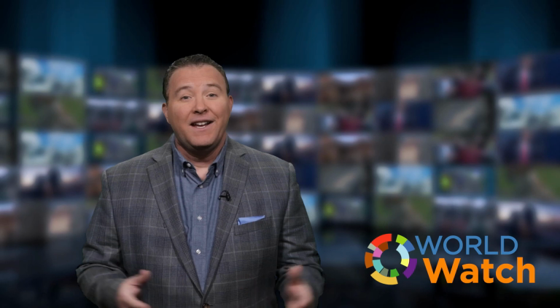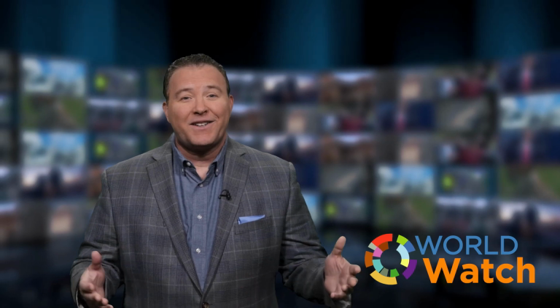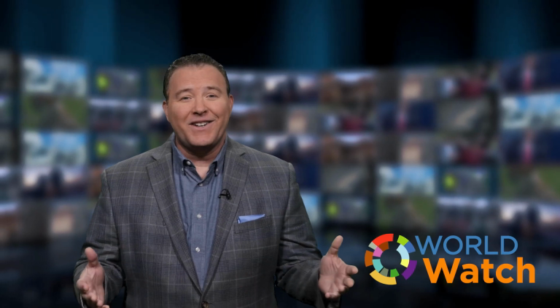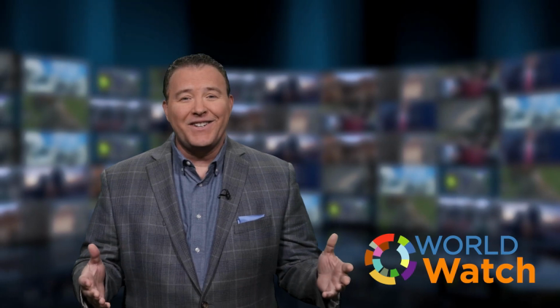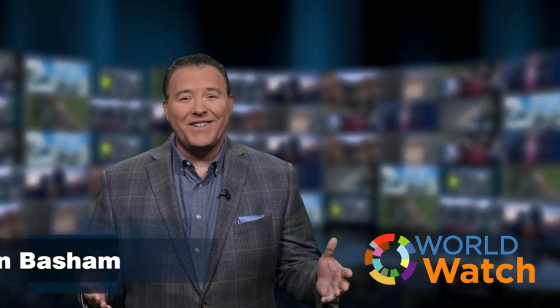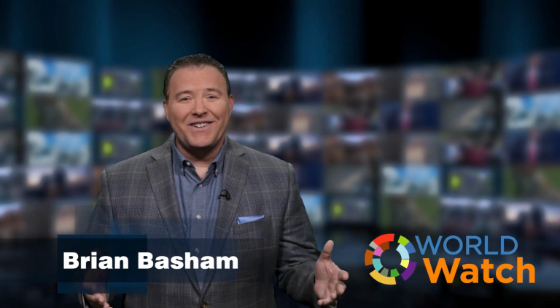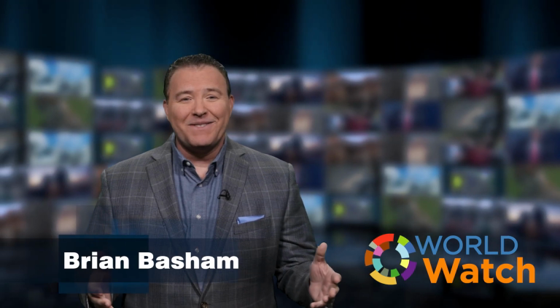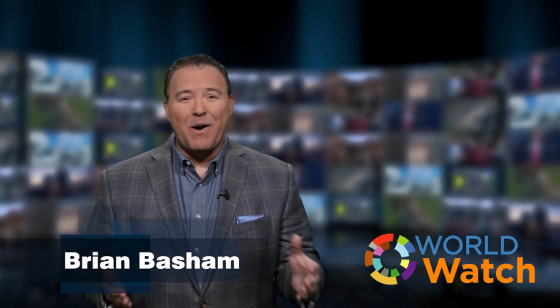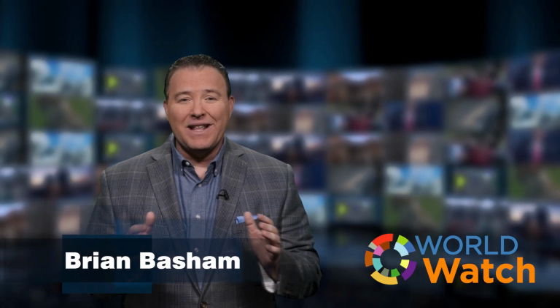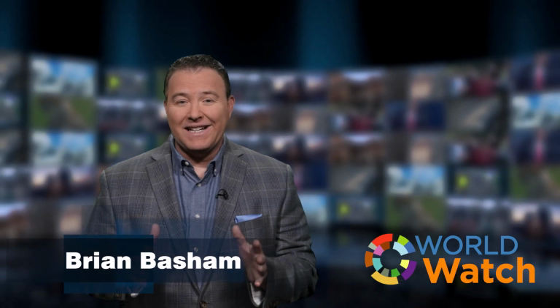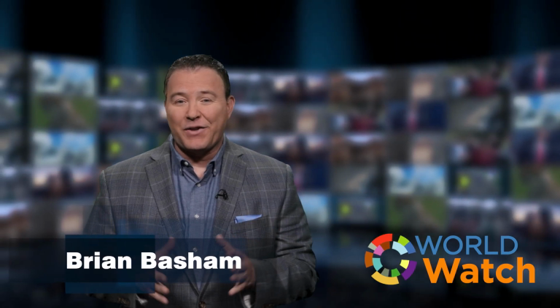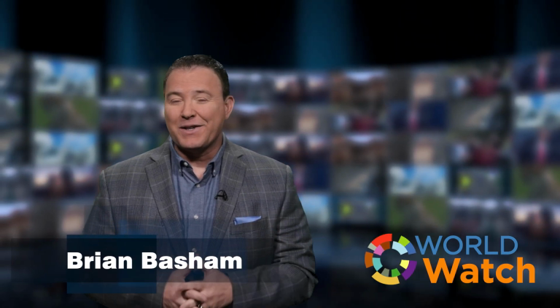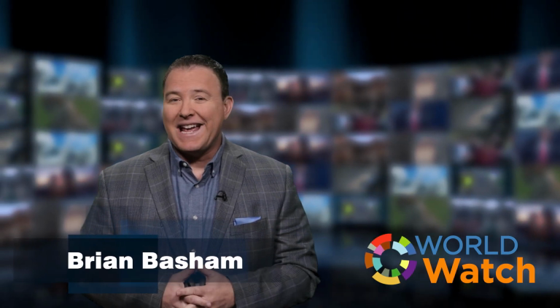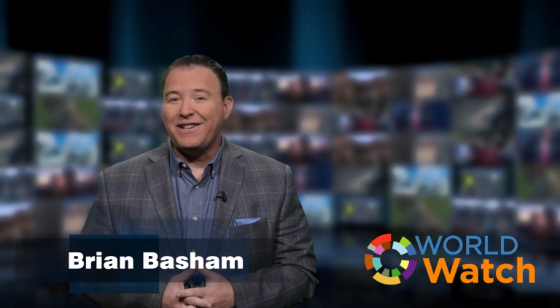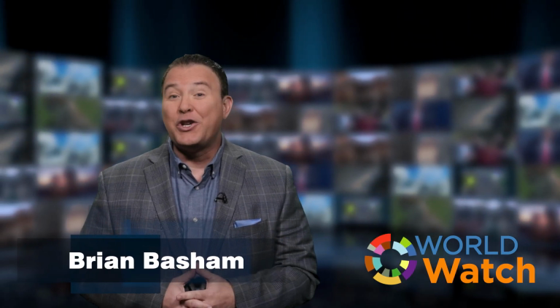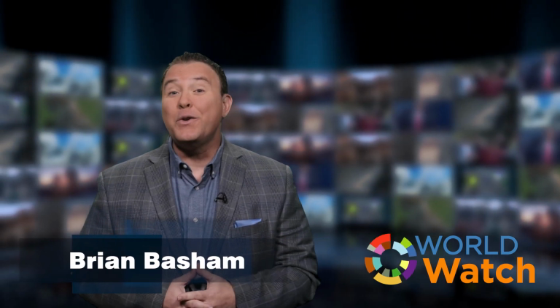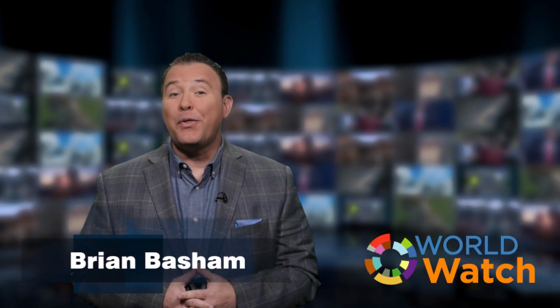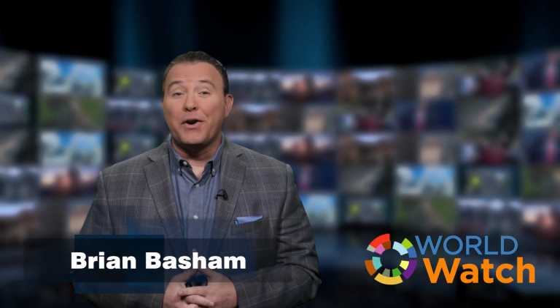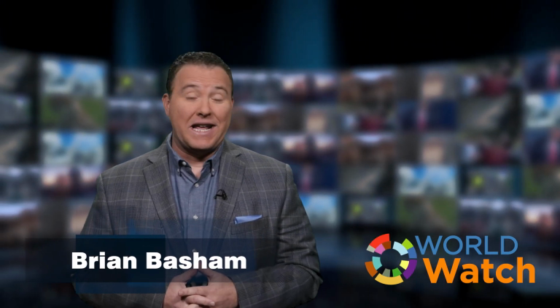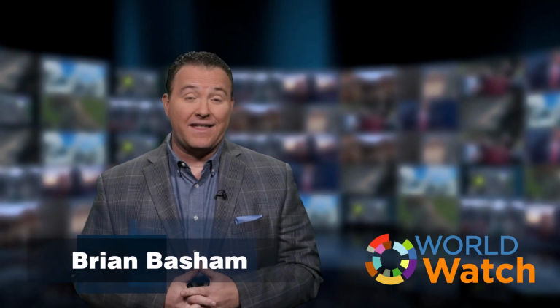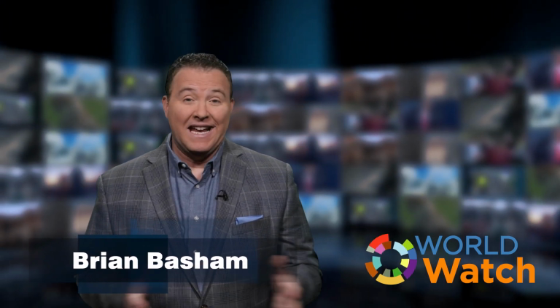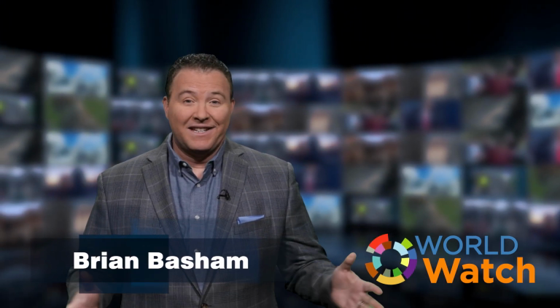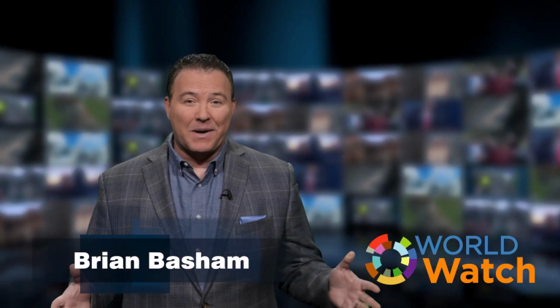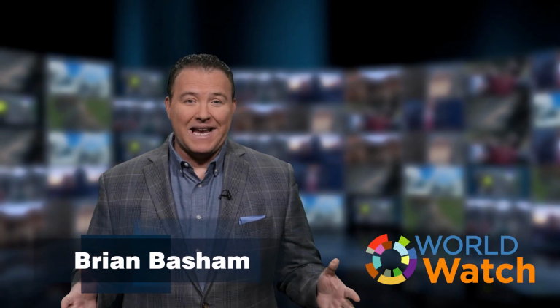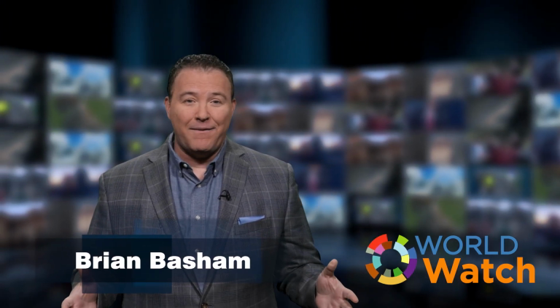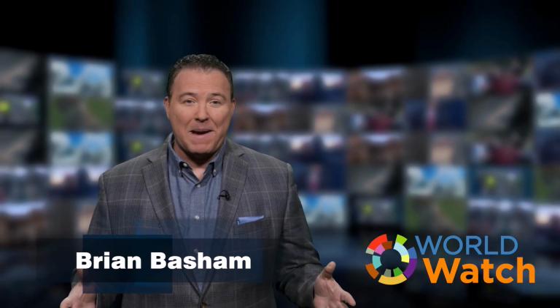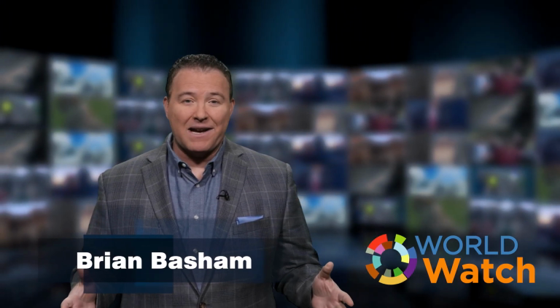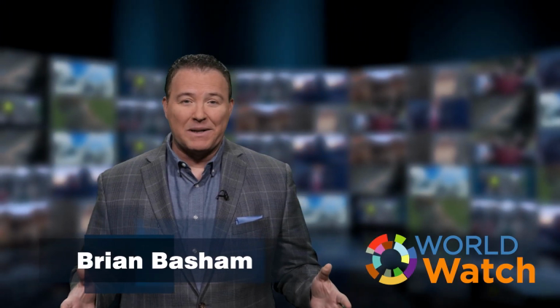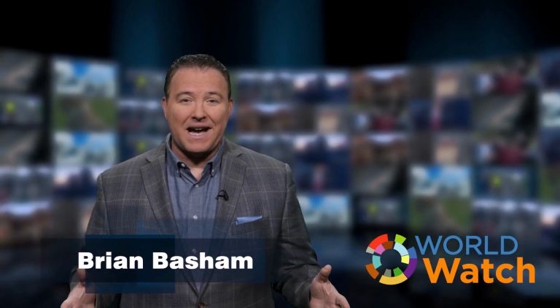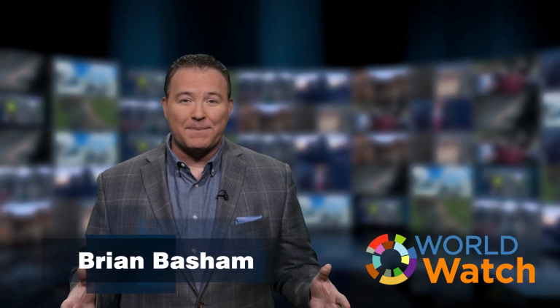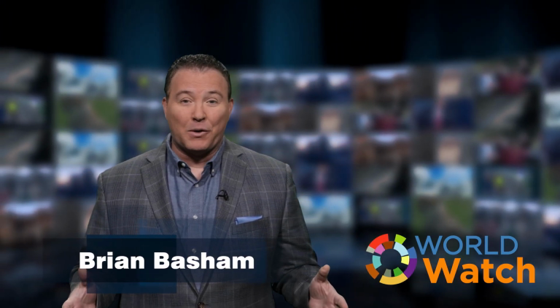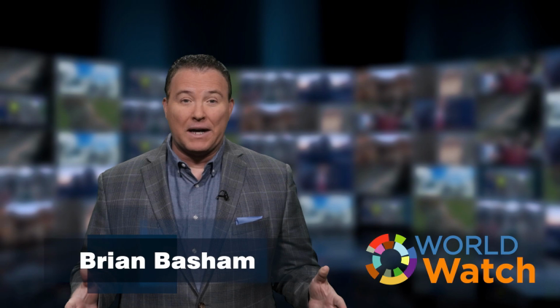Good morning, it's Thursday, June 30th. It's great to have you back with Top Story.